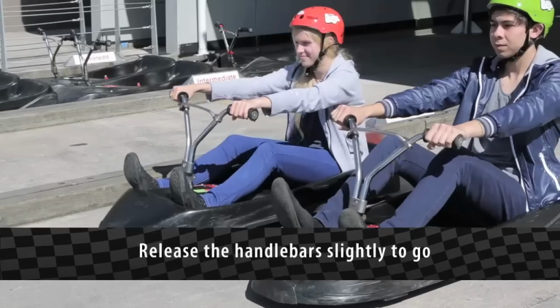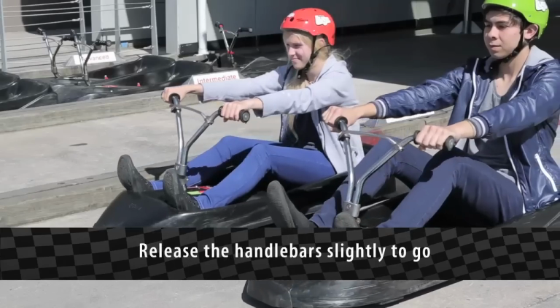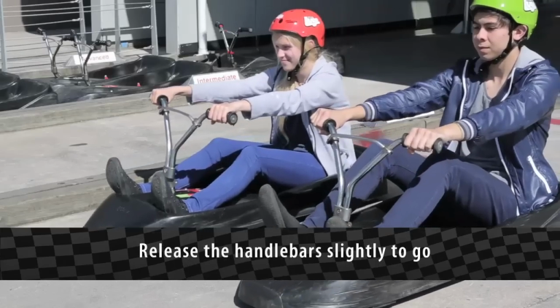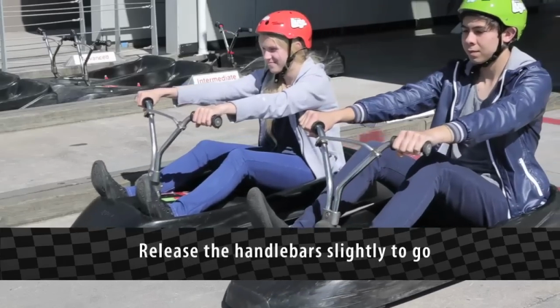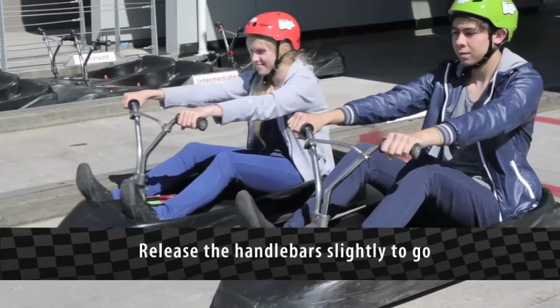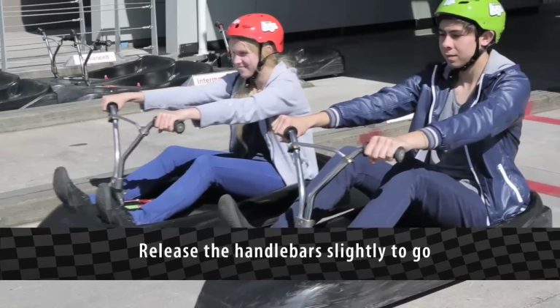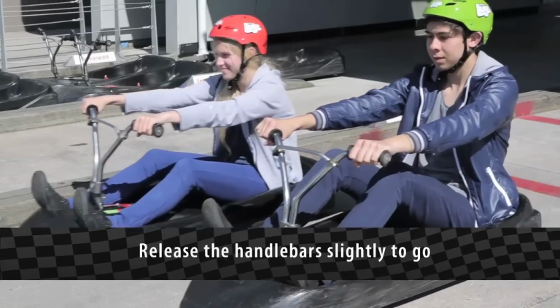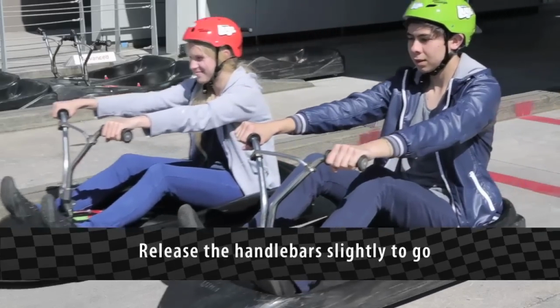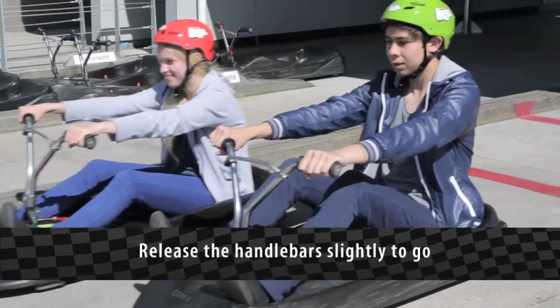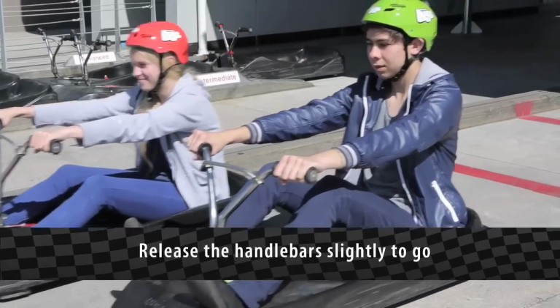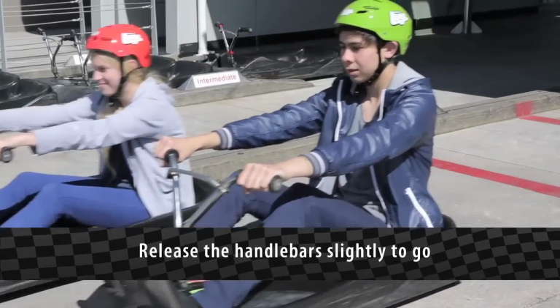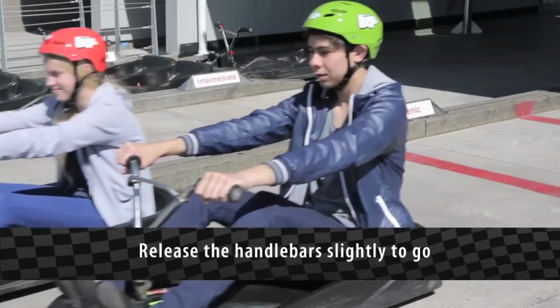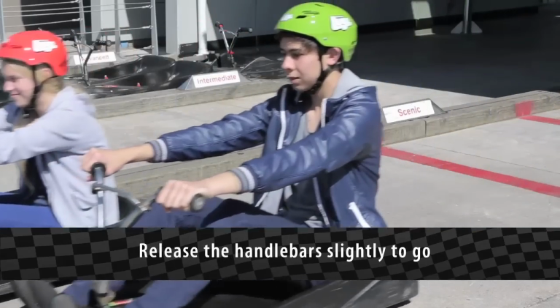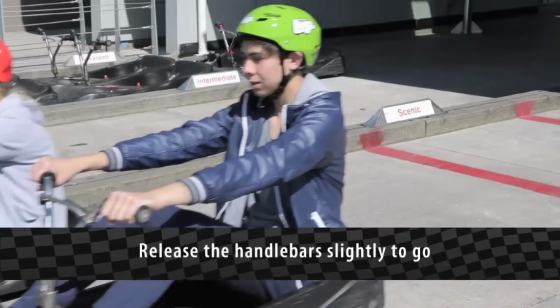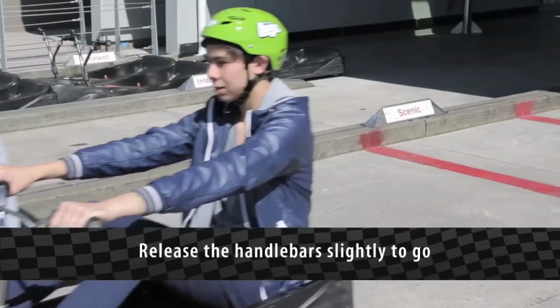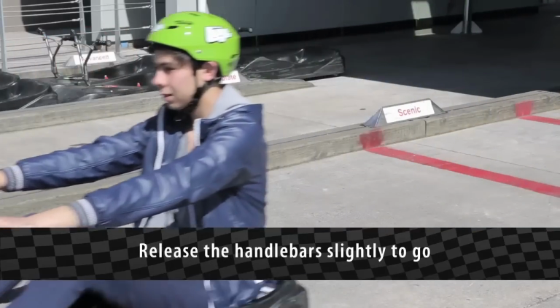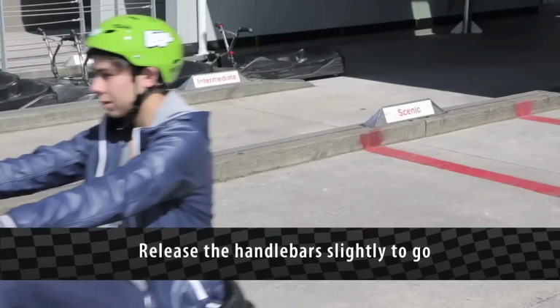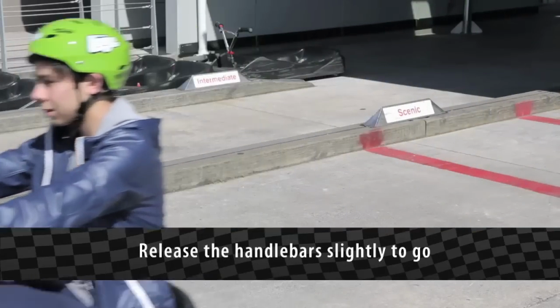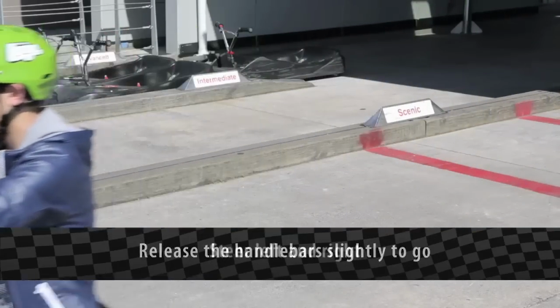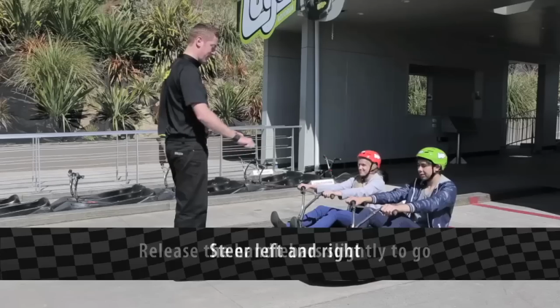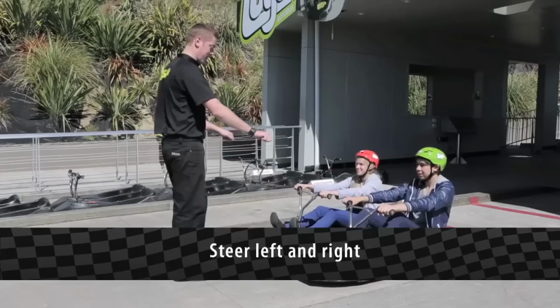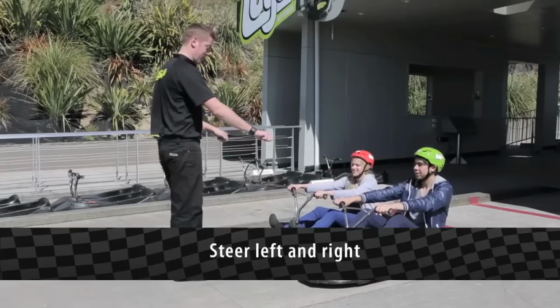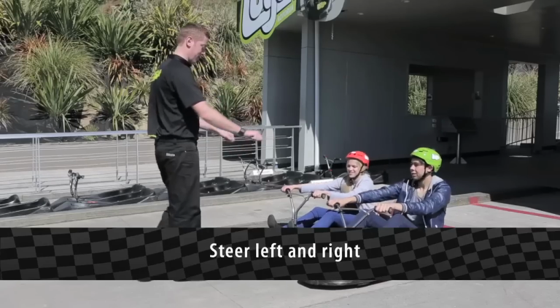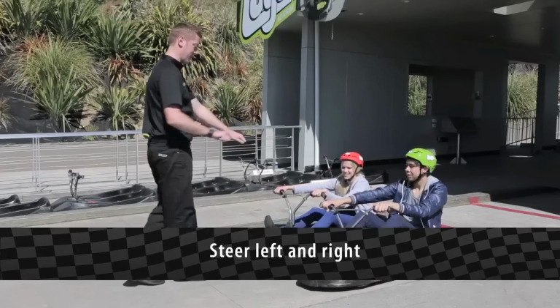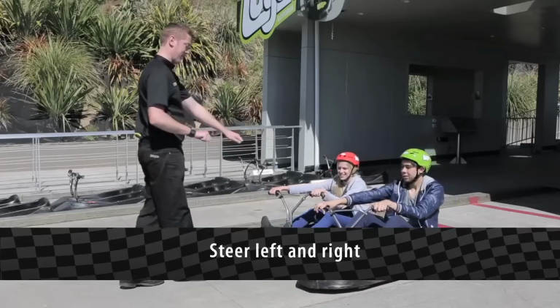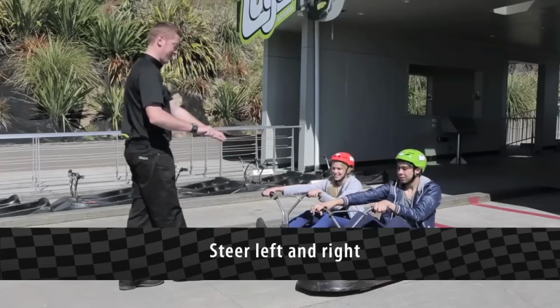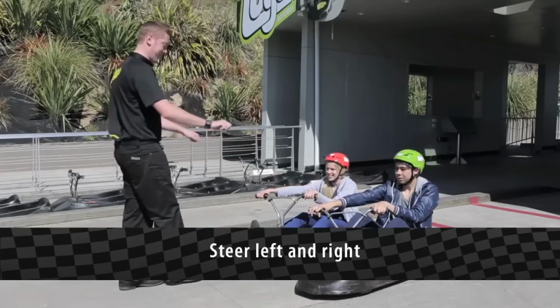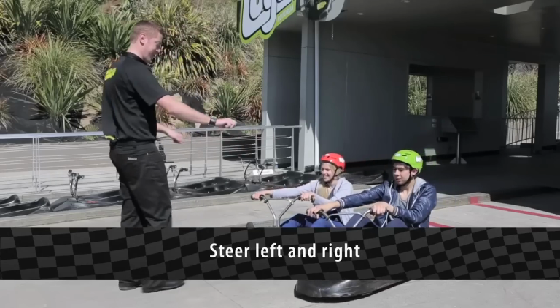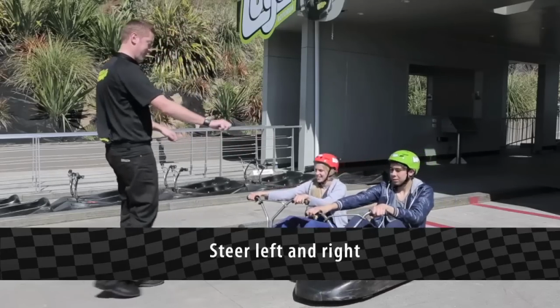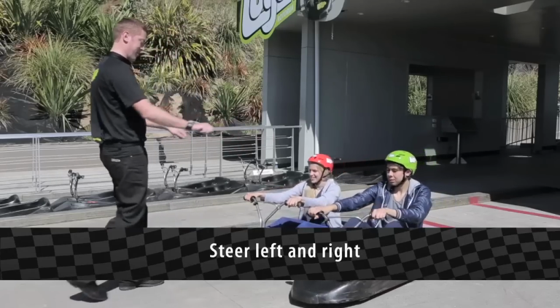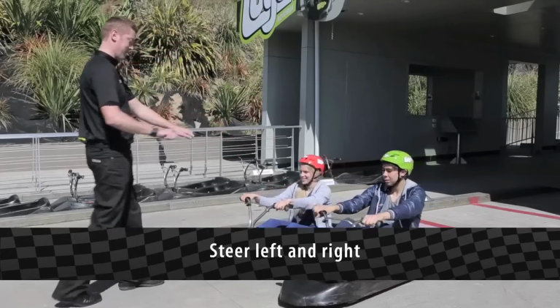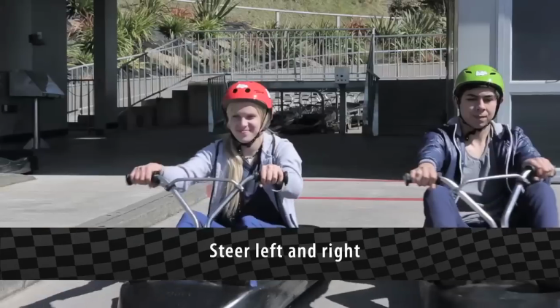Release the handlebars slightly to go. Steer left and right.